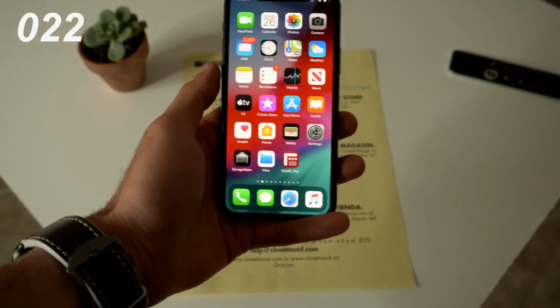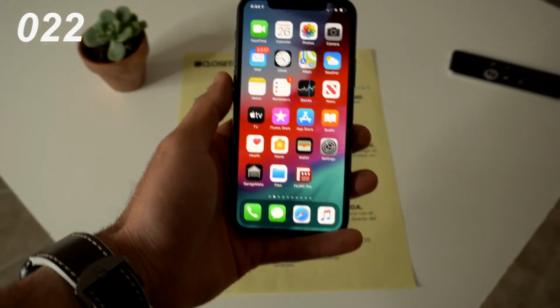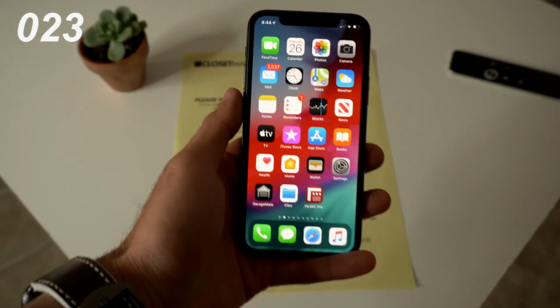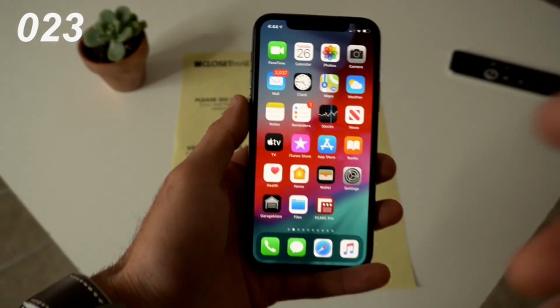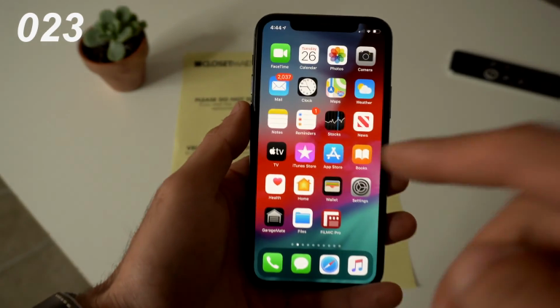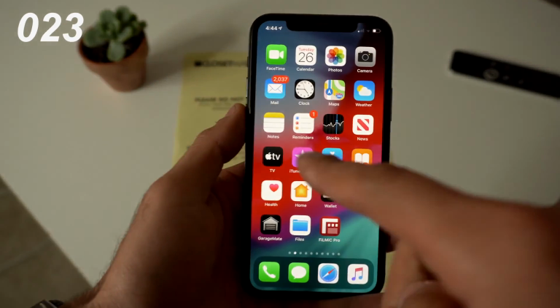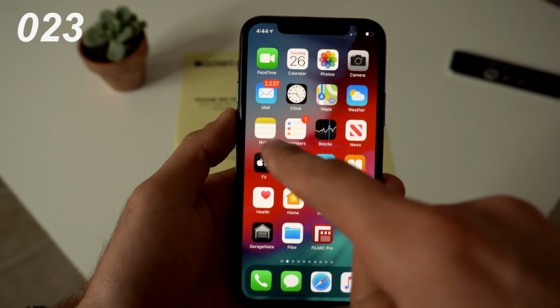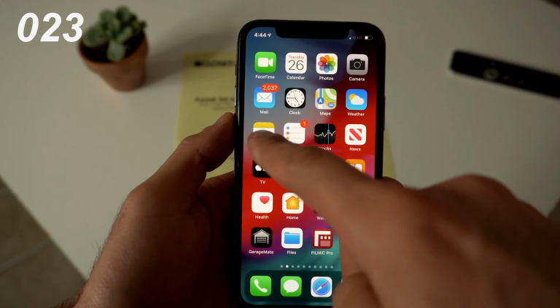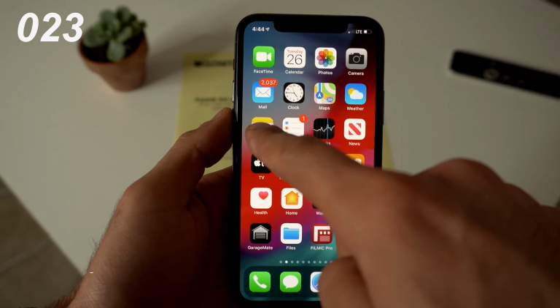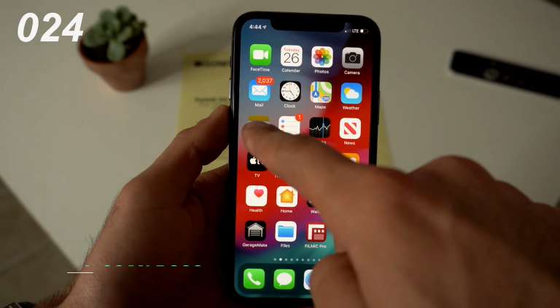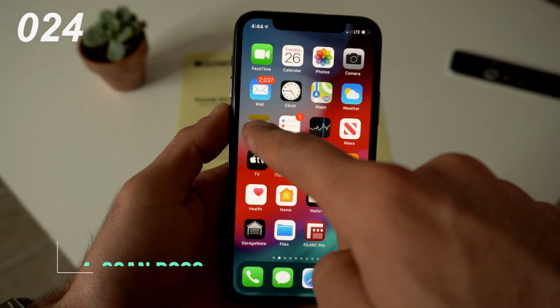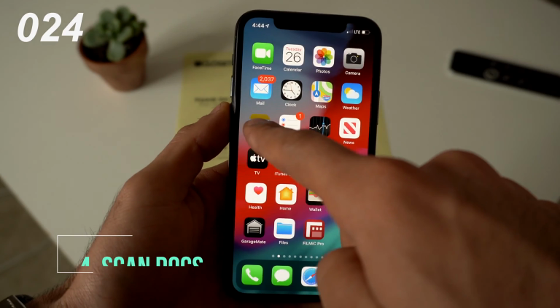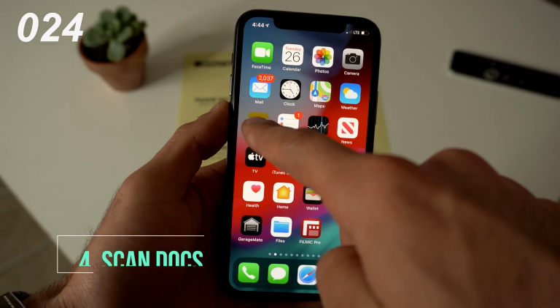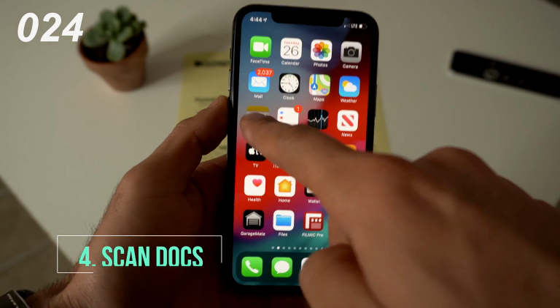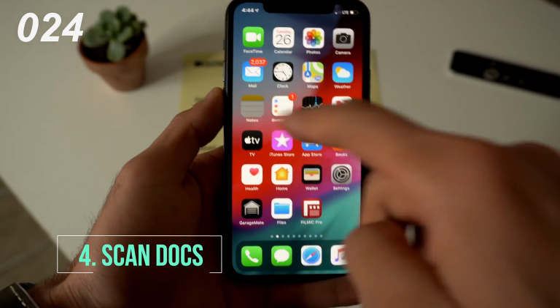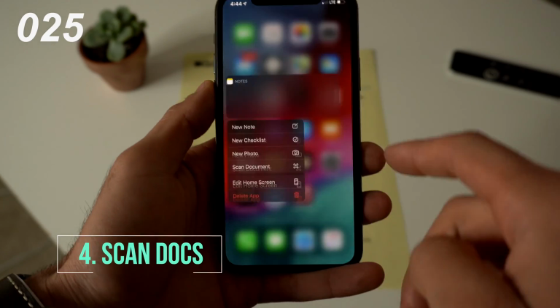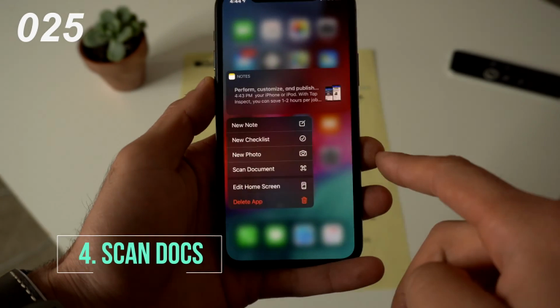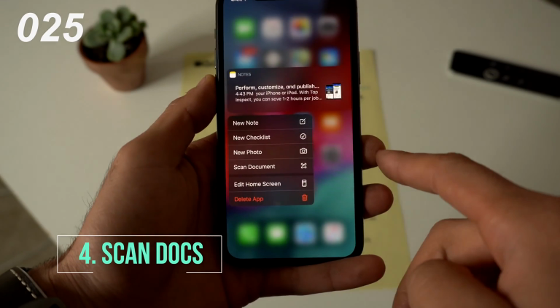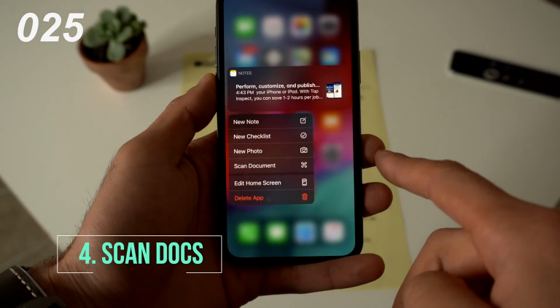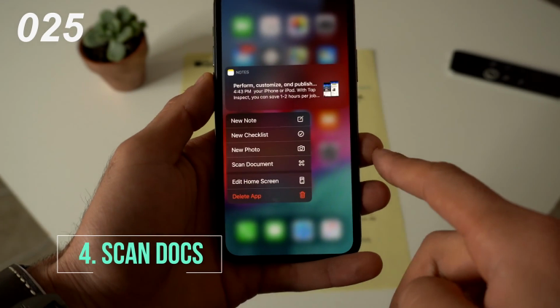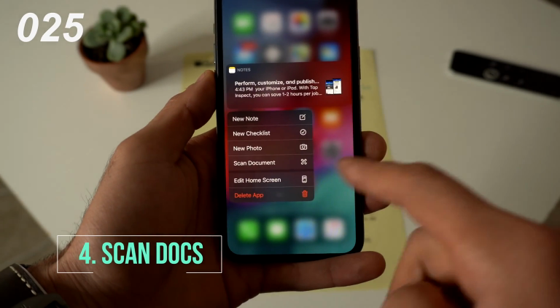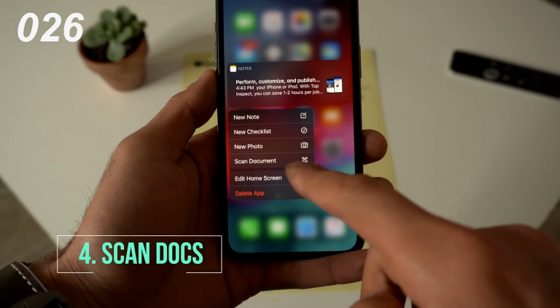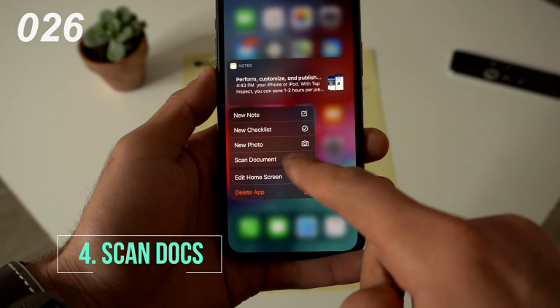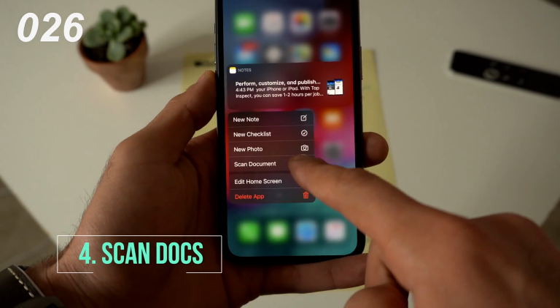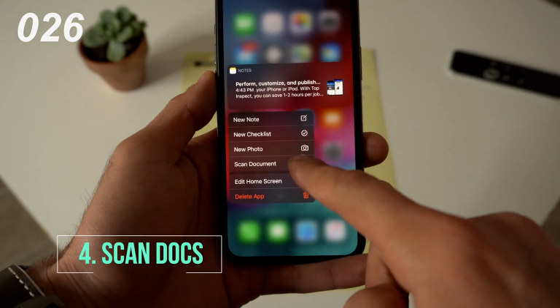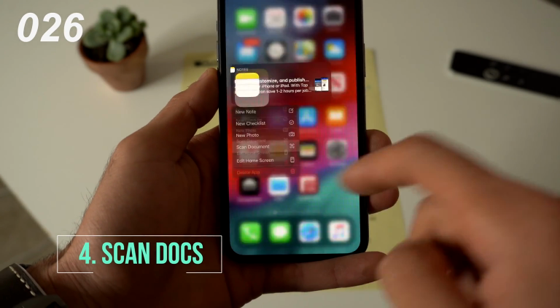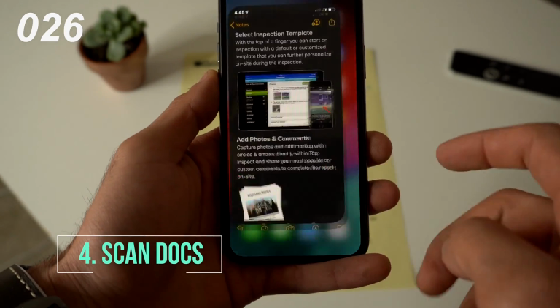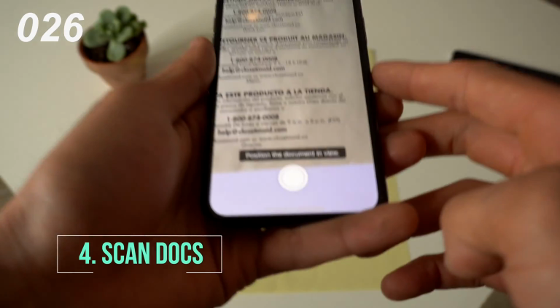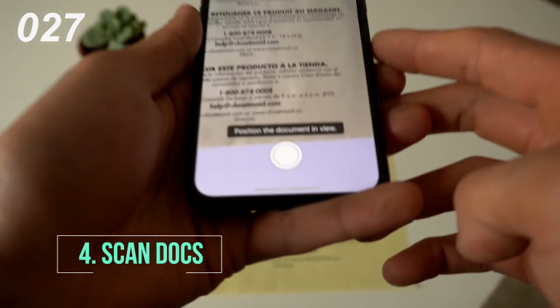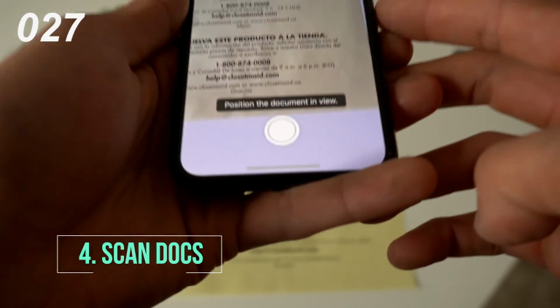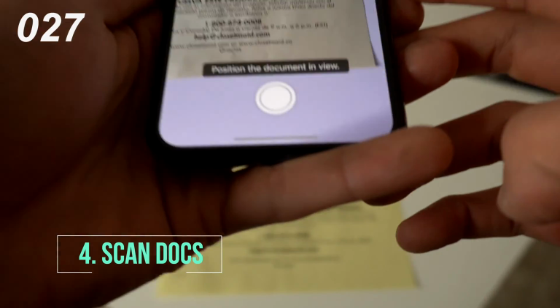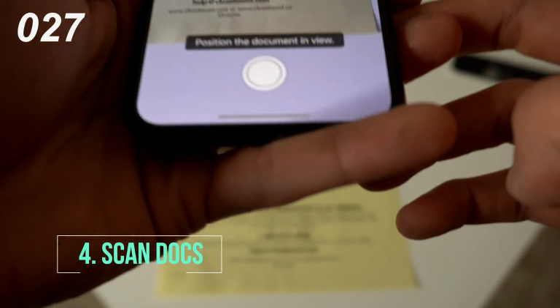Whenever you need to scan a document, if you force touch on Notes, you could quickly scan a document like so.